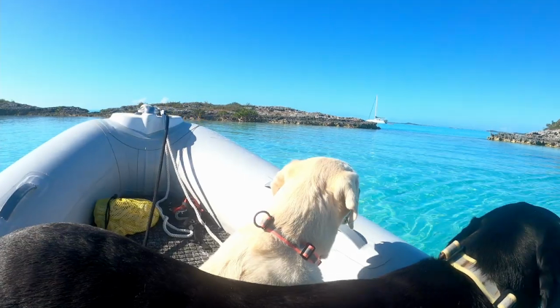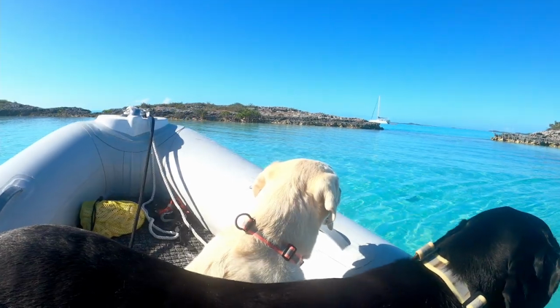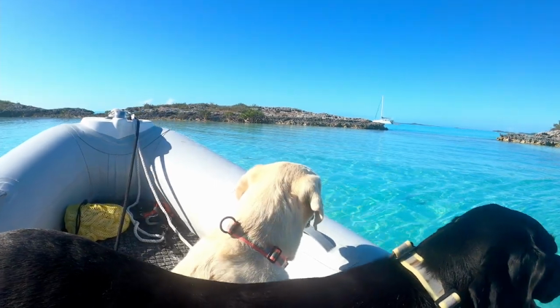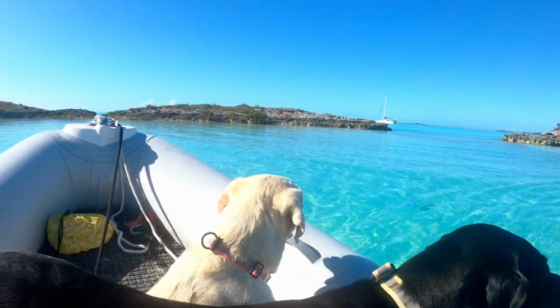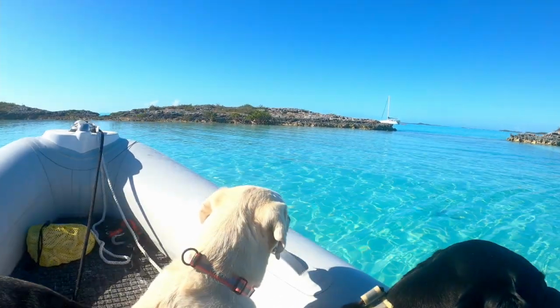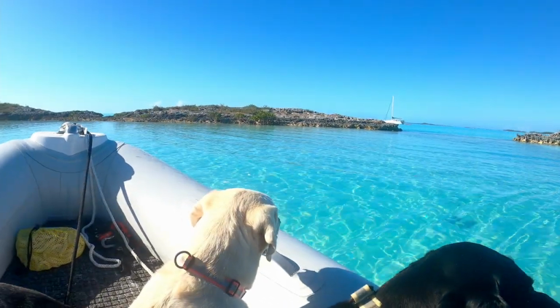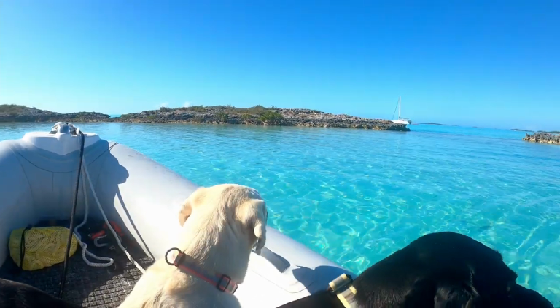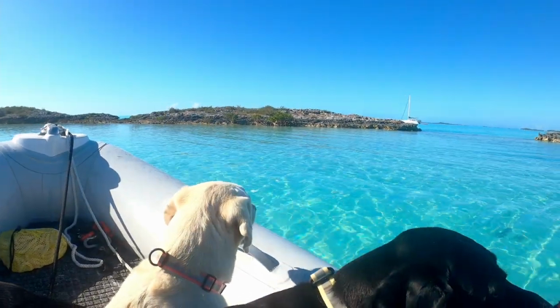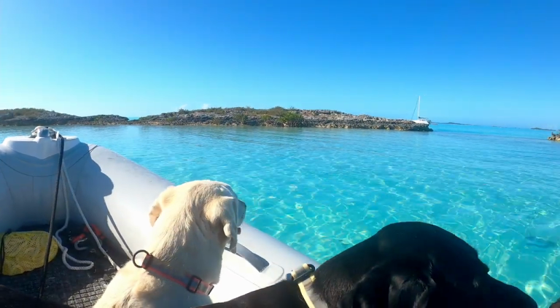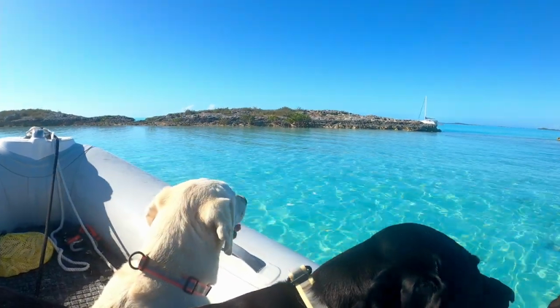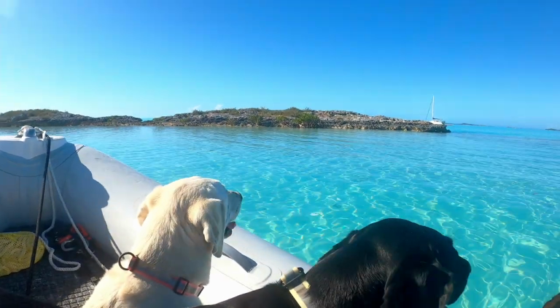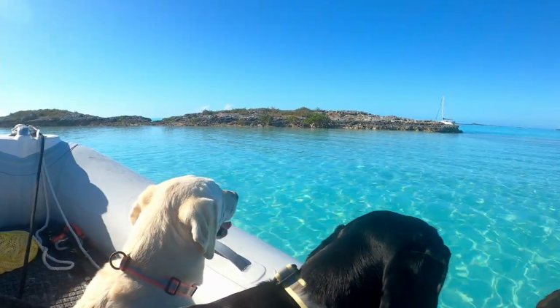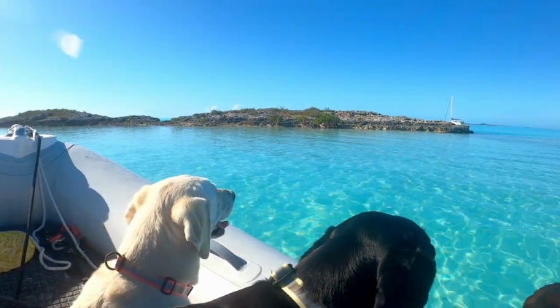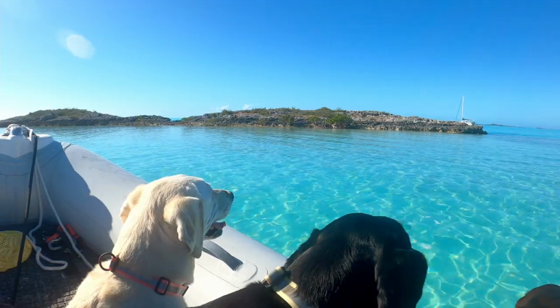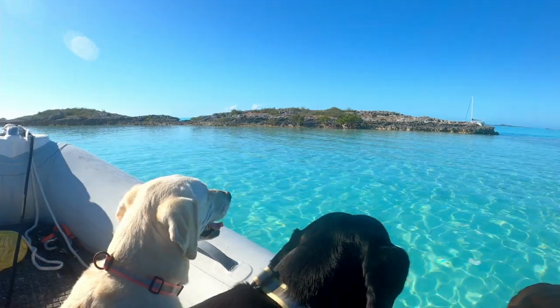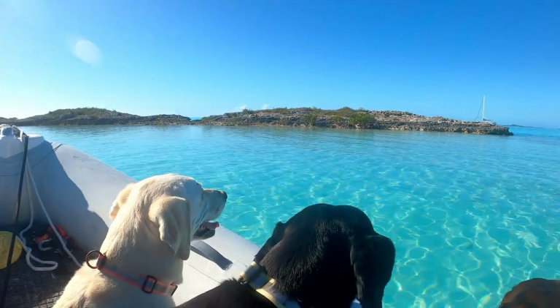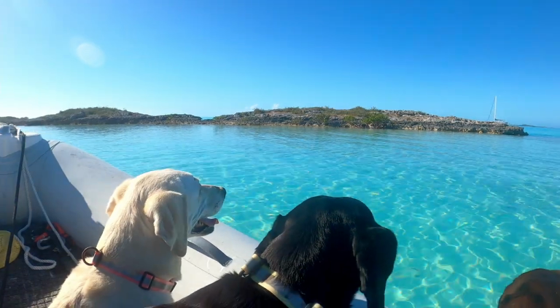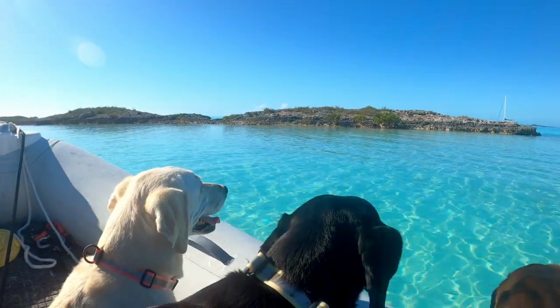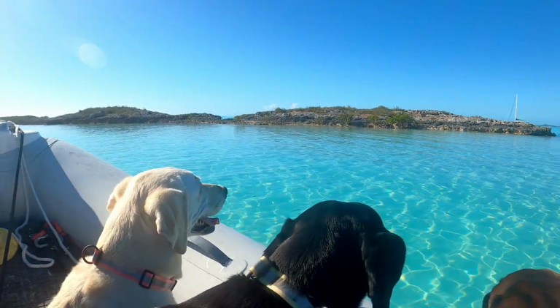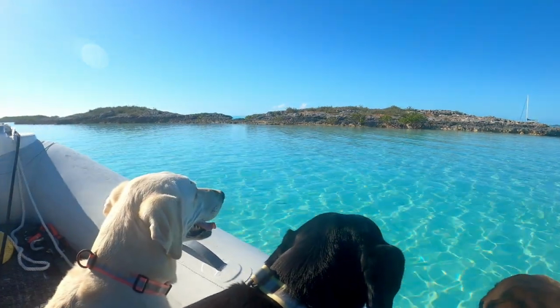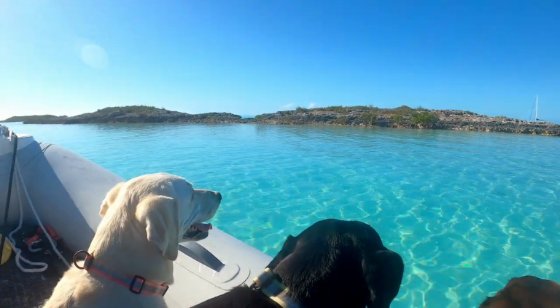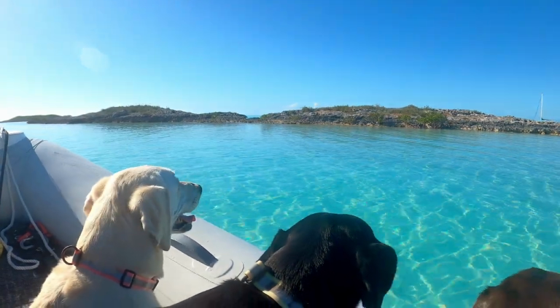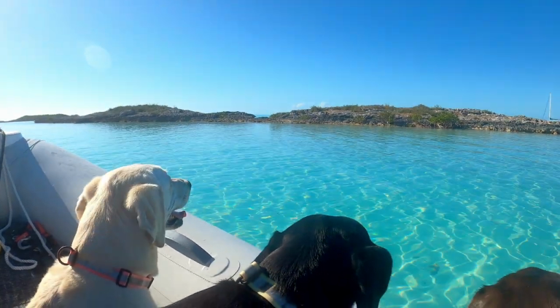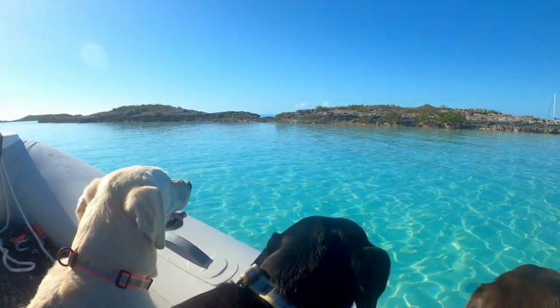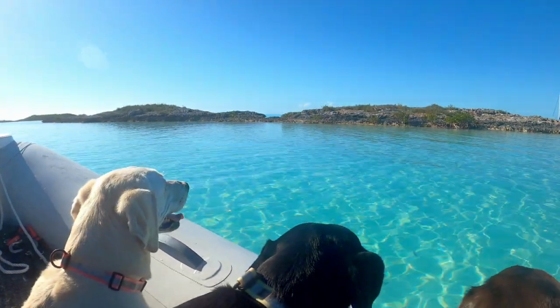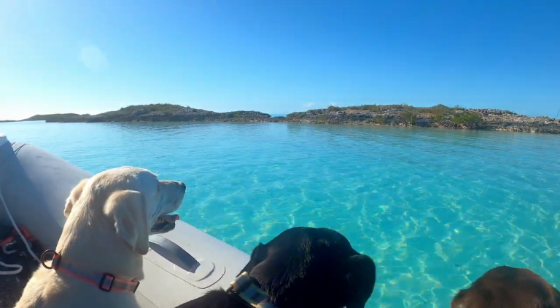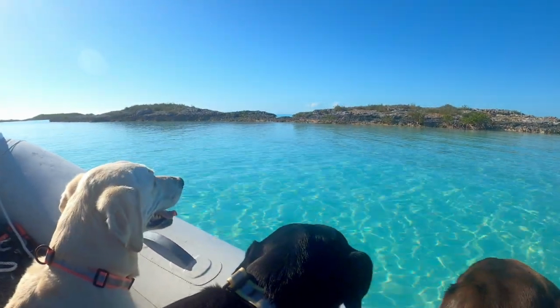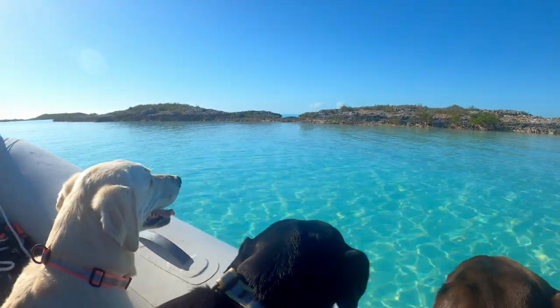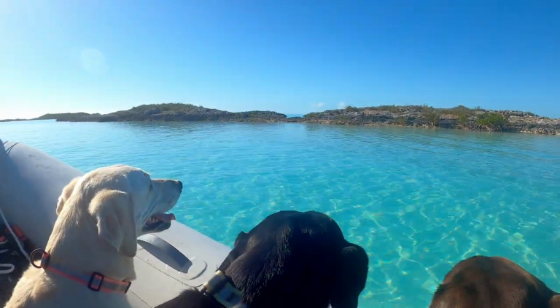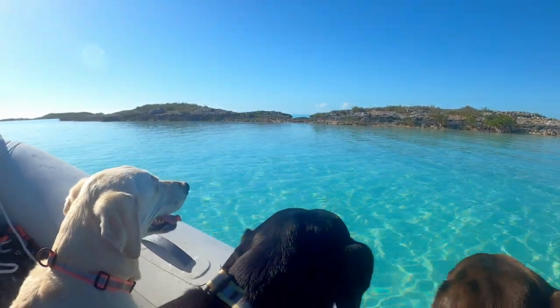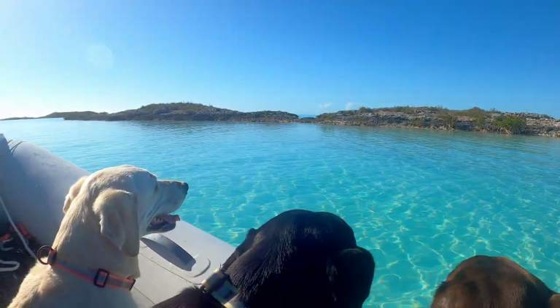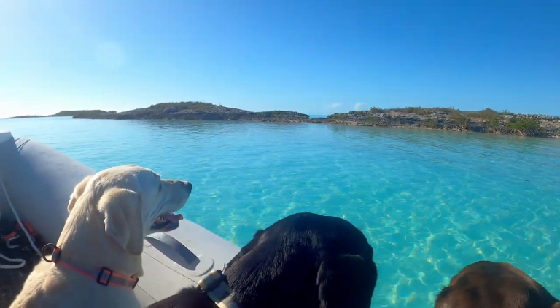With the lab and the mariners happy after their walk, we head back to grab the paddleboards for some exploration of the southern estuaries.